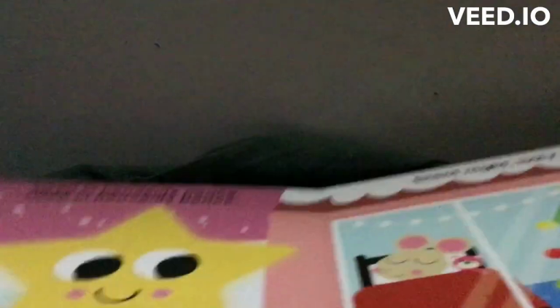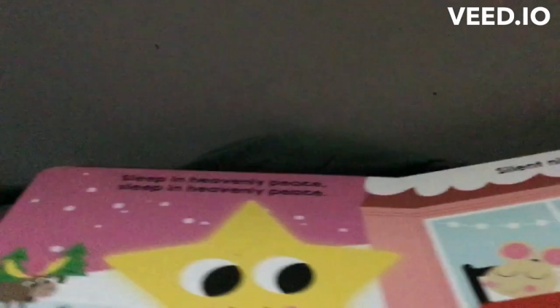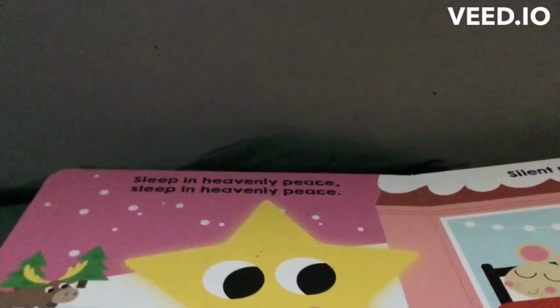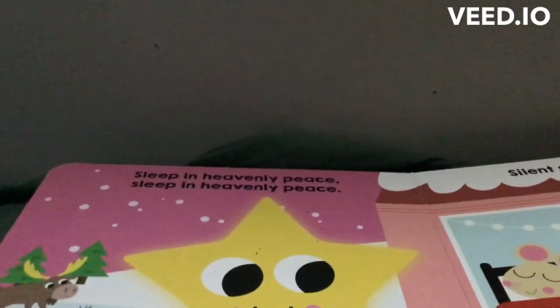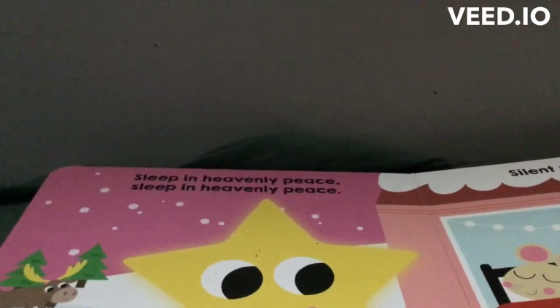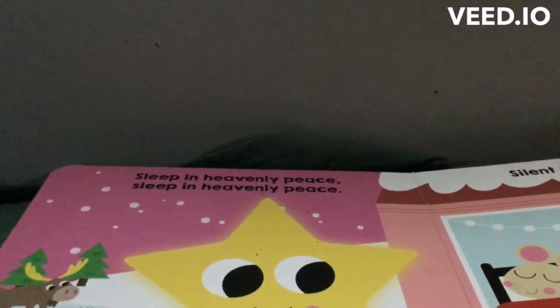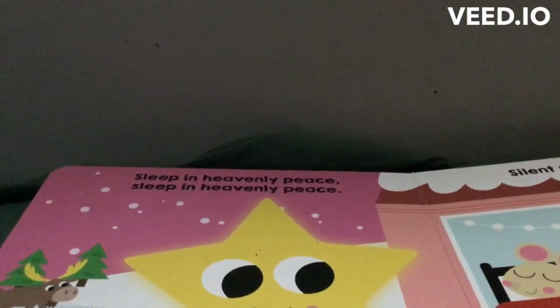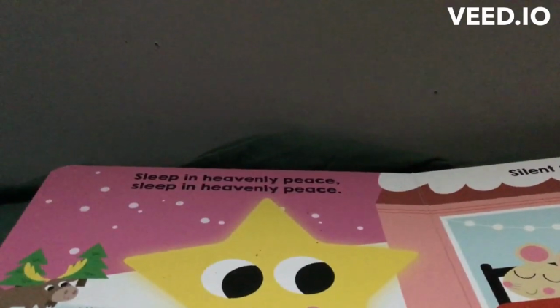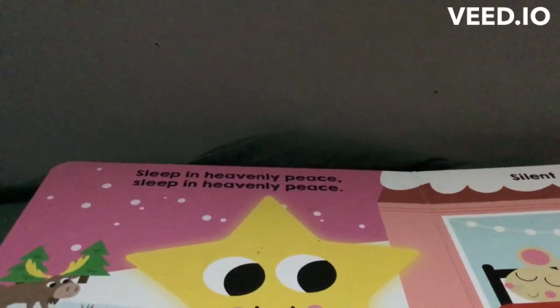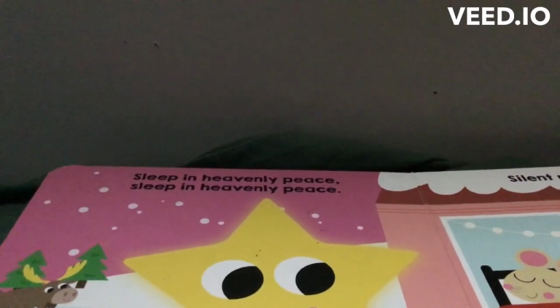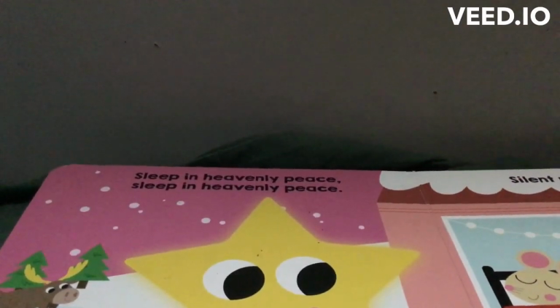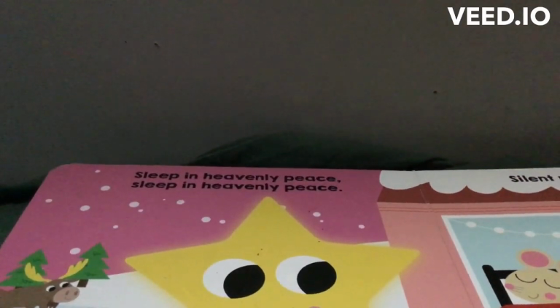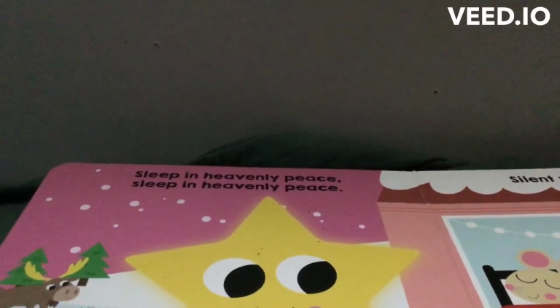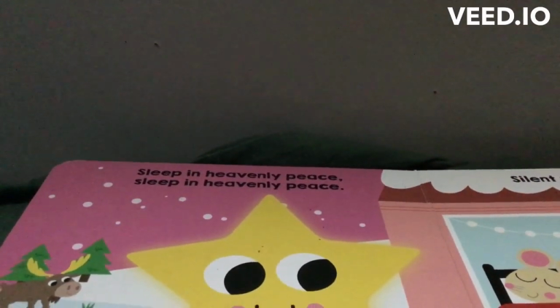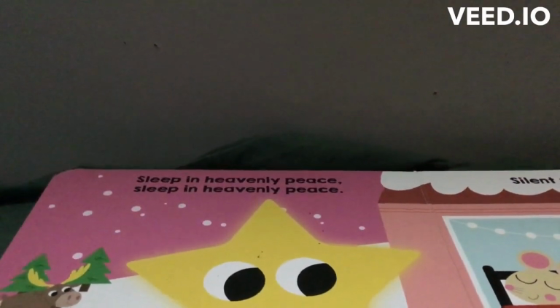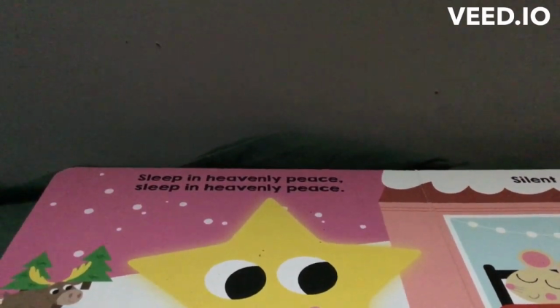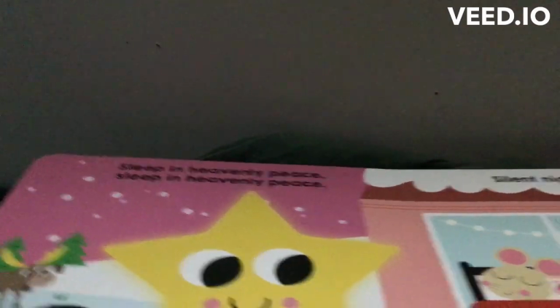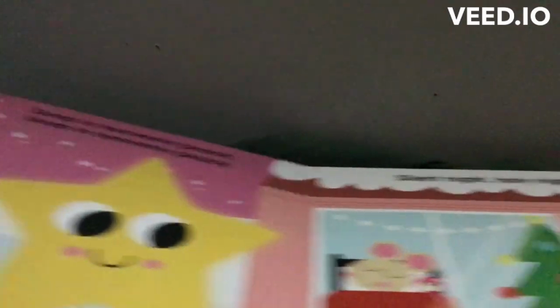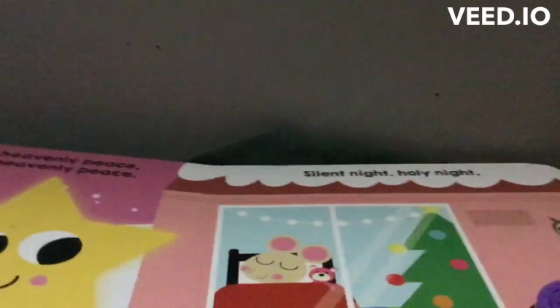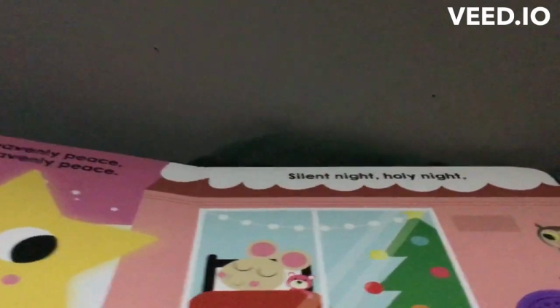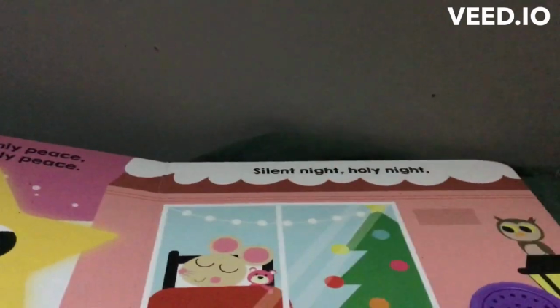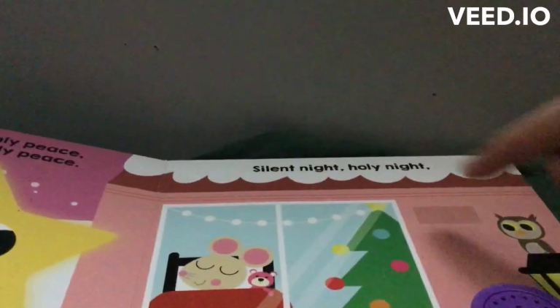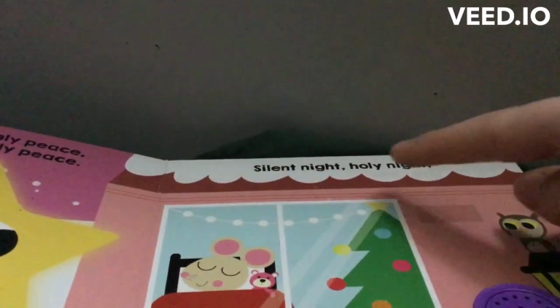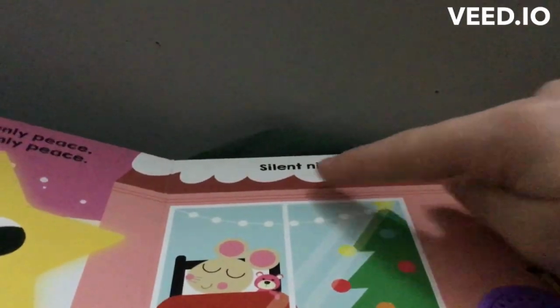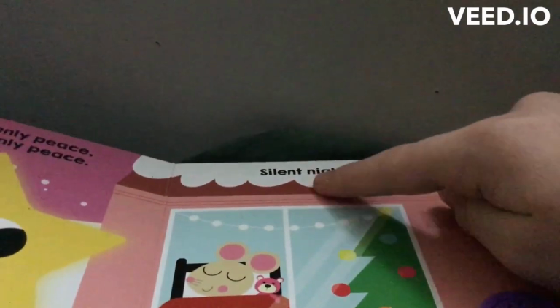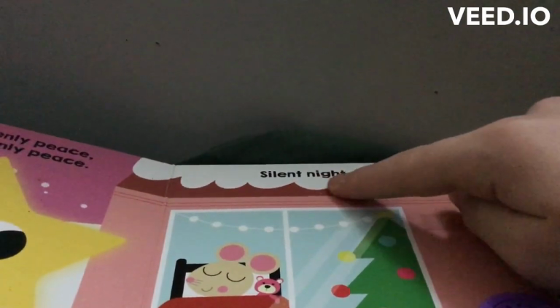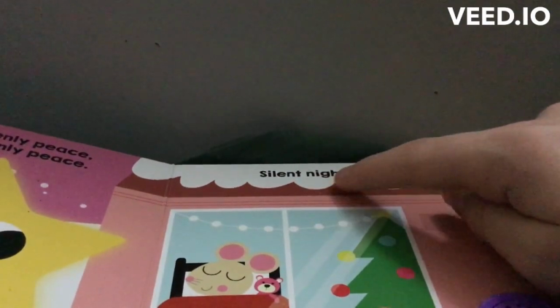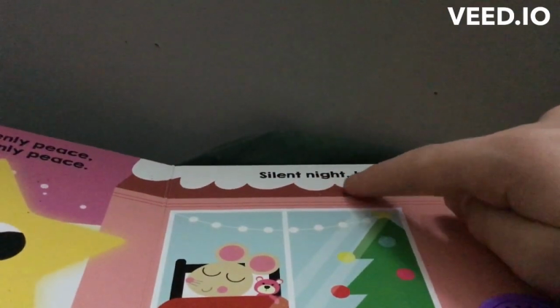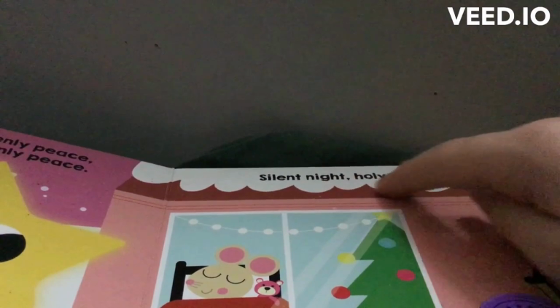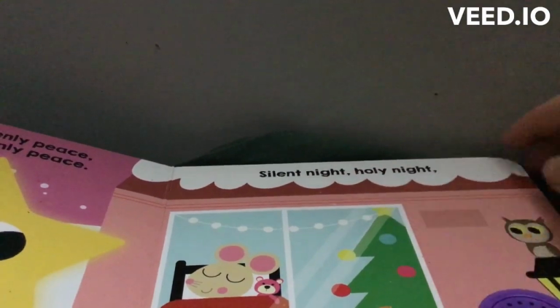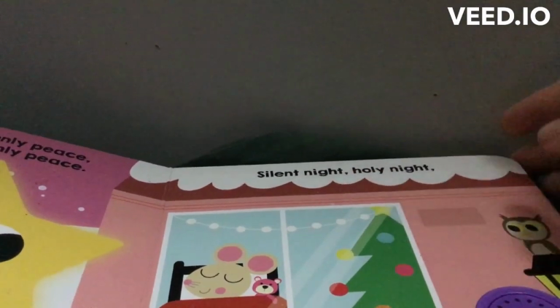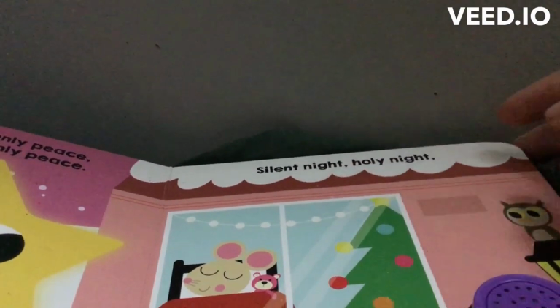Sleep in heavenly peace, and again, sleep in heavenly peace. Silent Night, Holy Night.